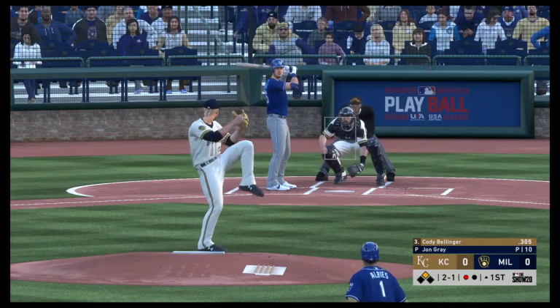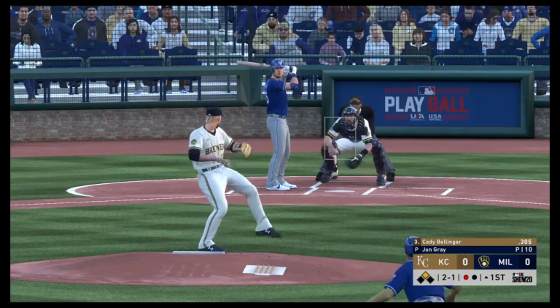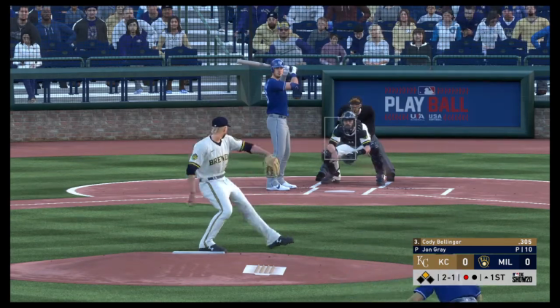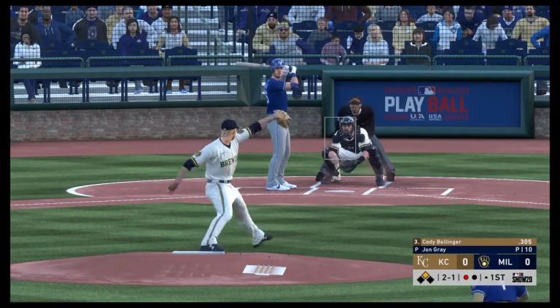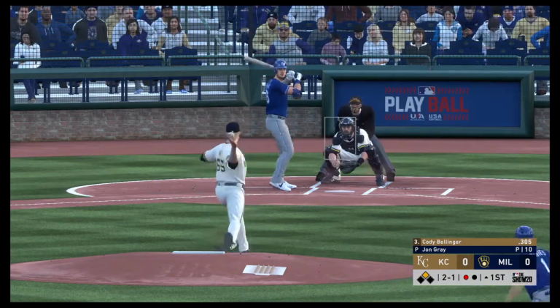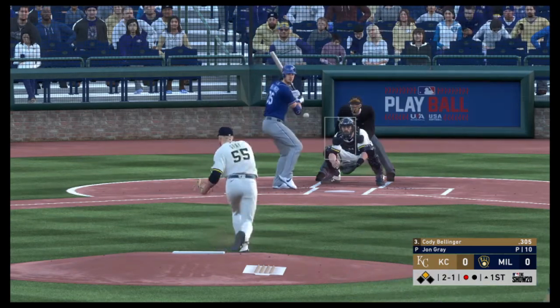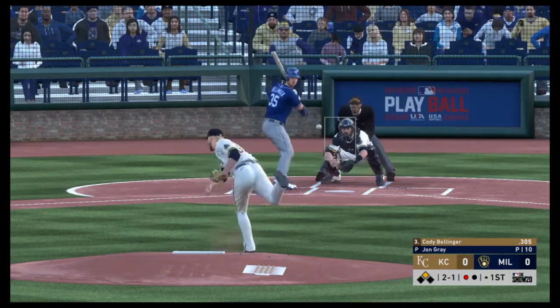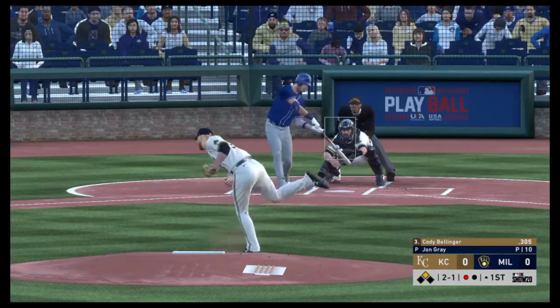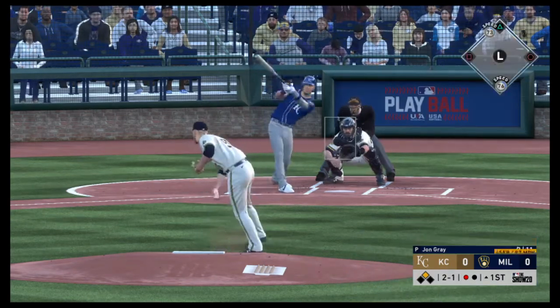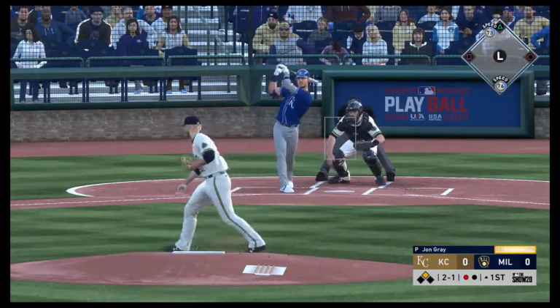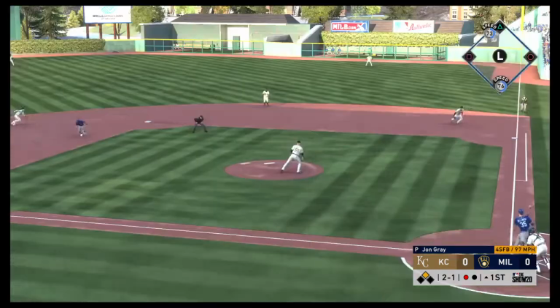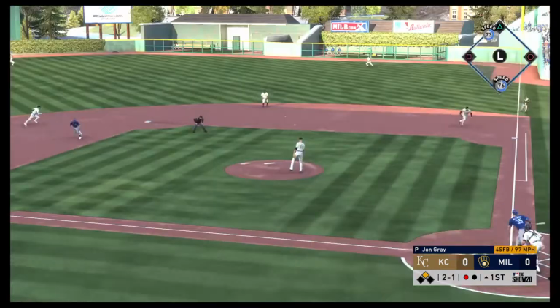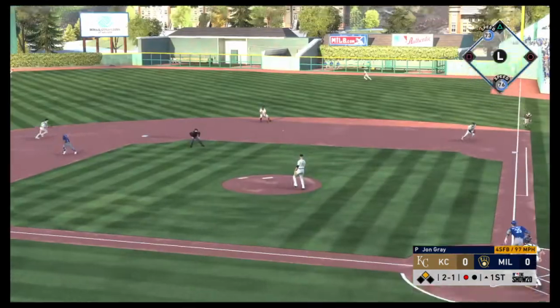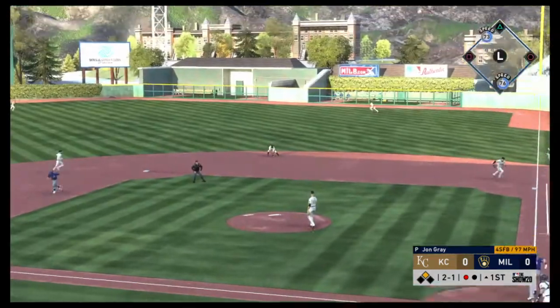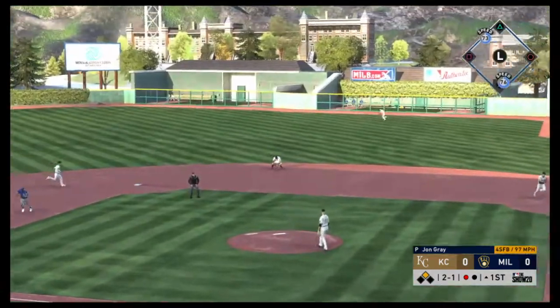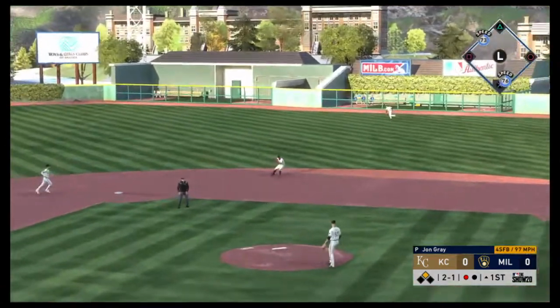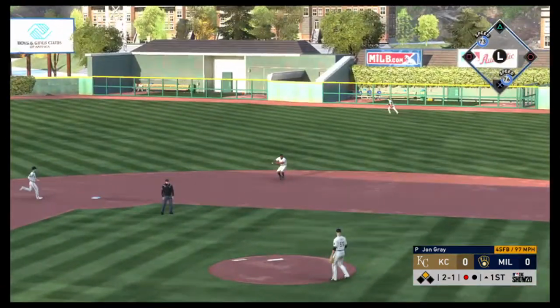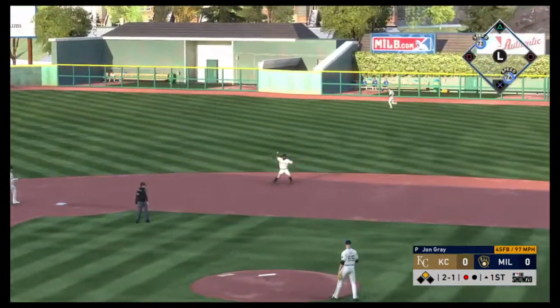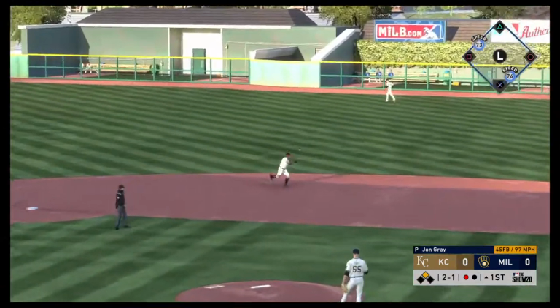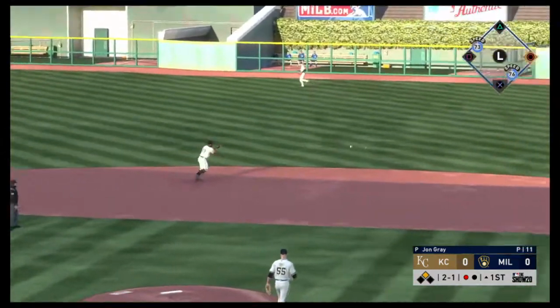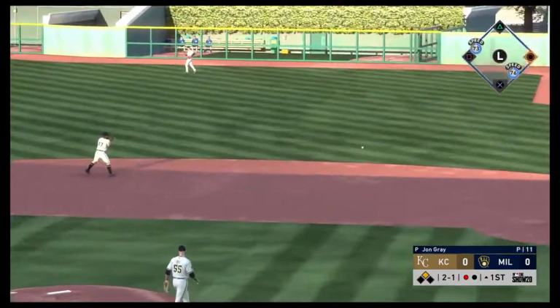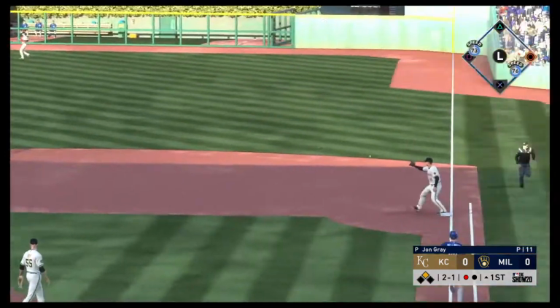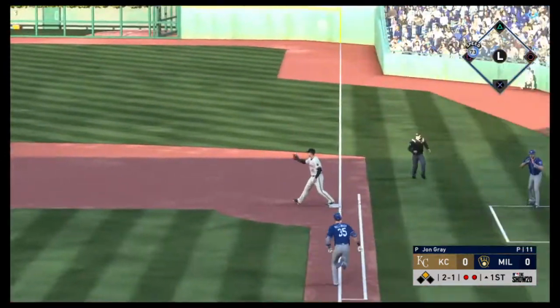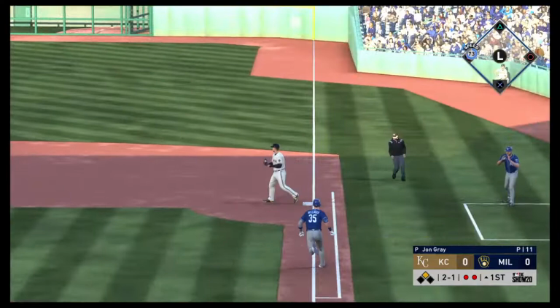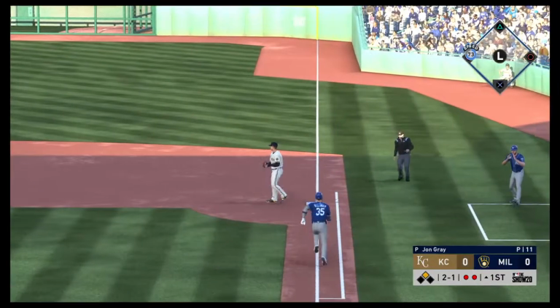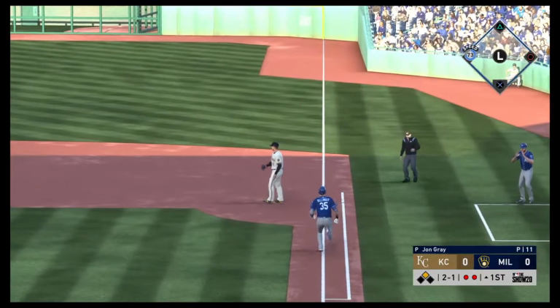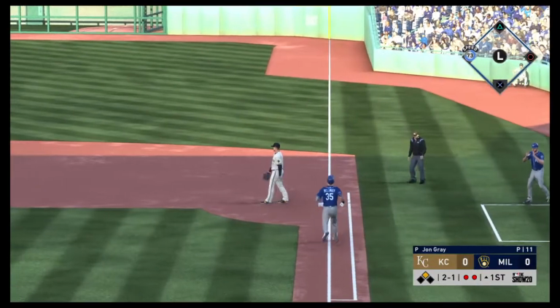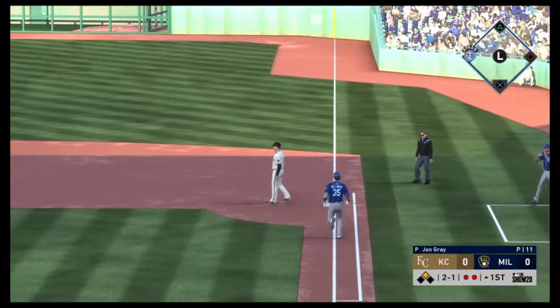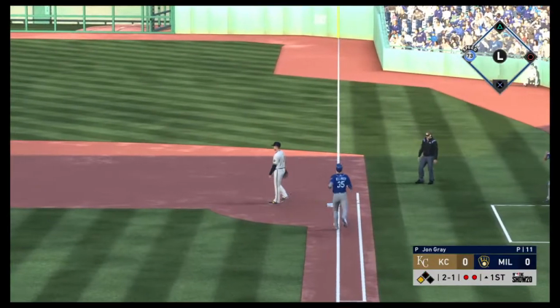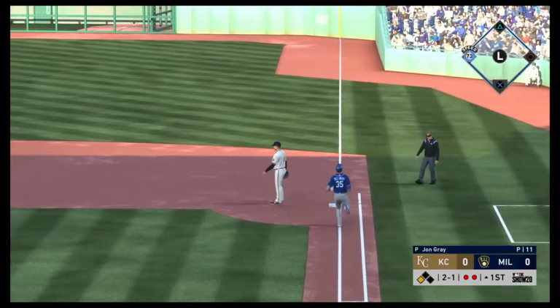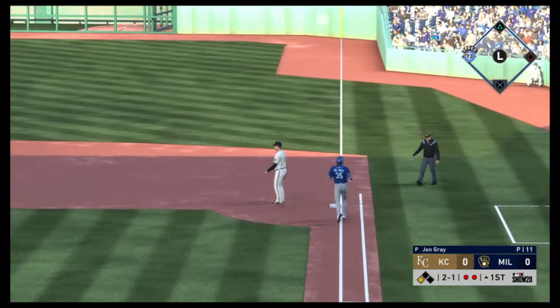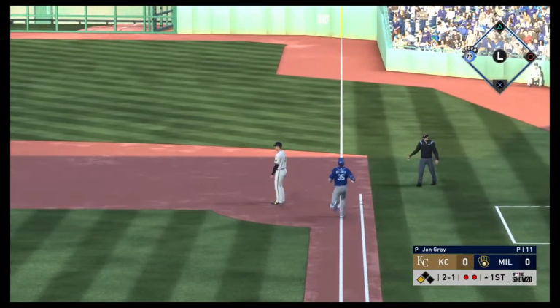Ready to deal. Here's the 2-1. Hit hard on the ground to second. And that's the second out.